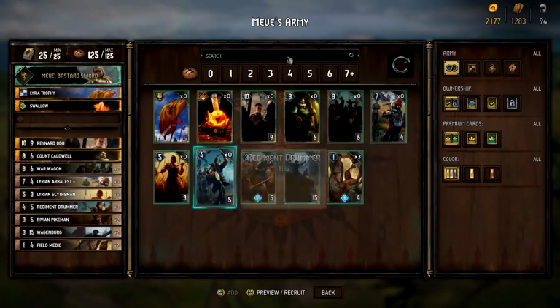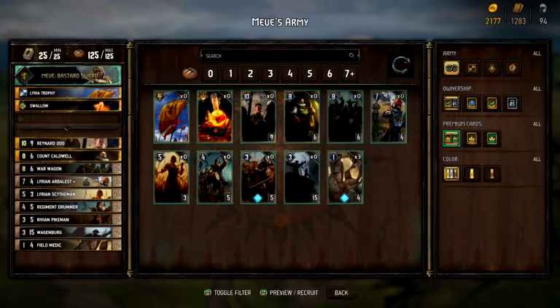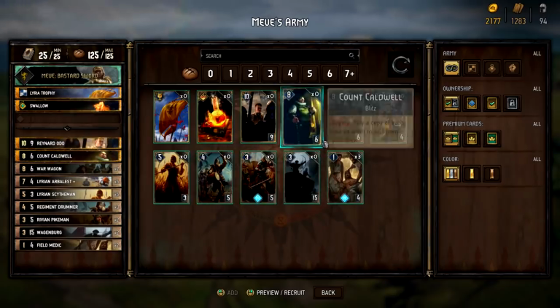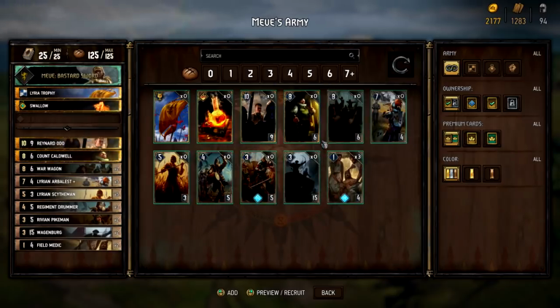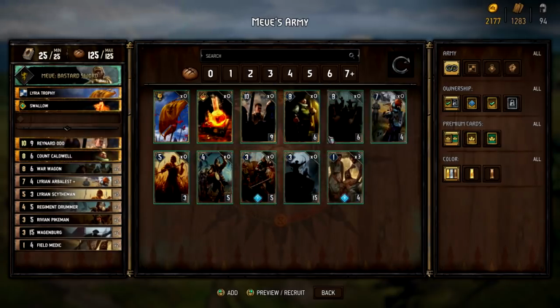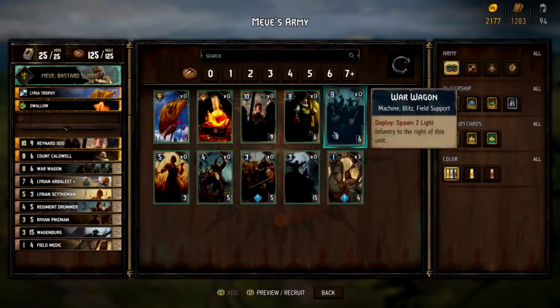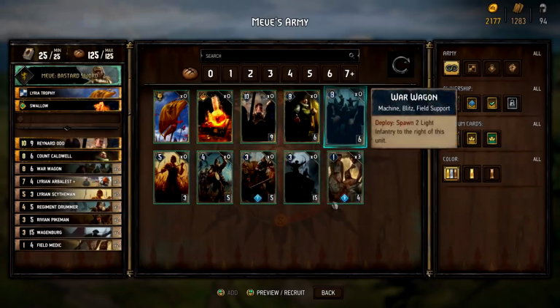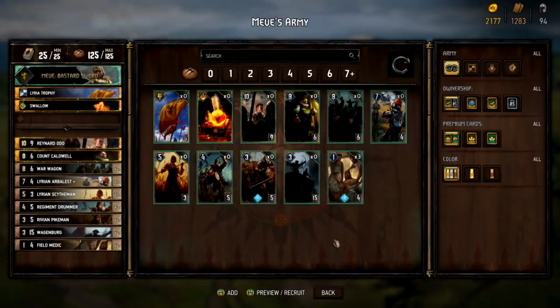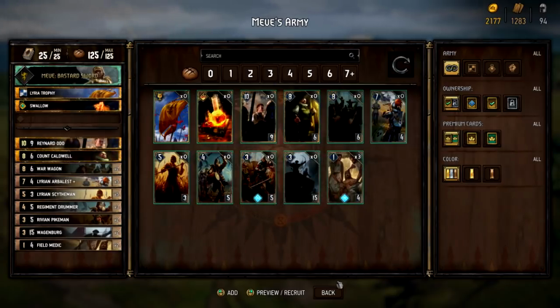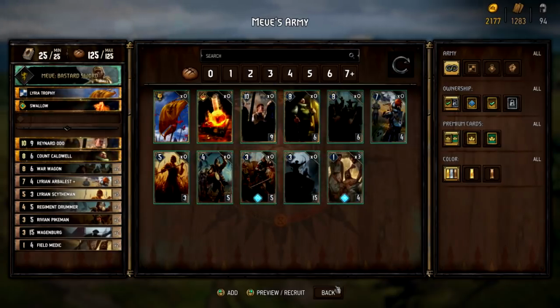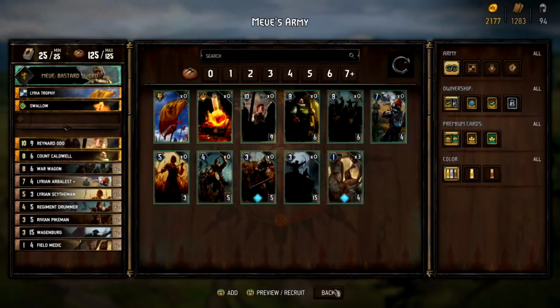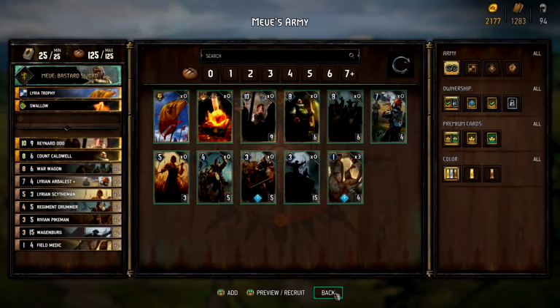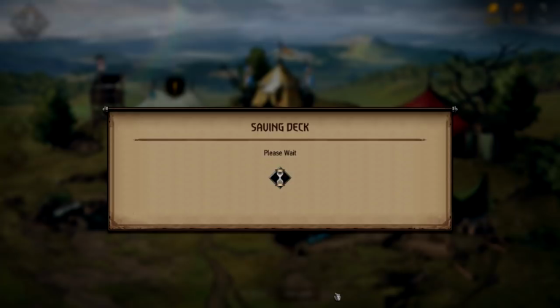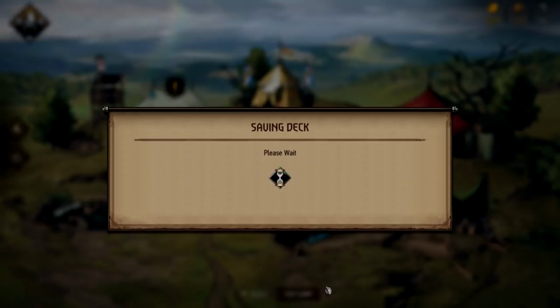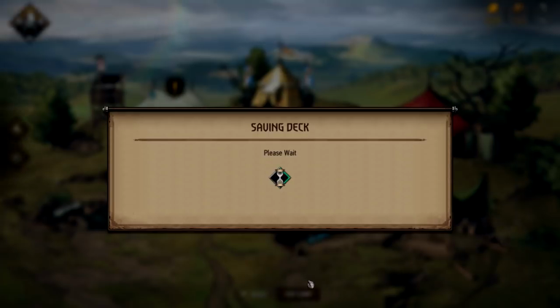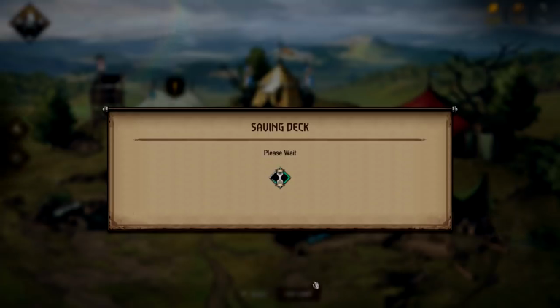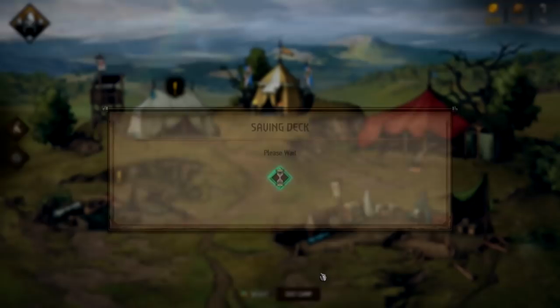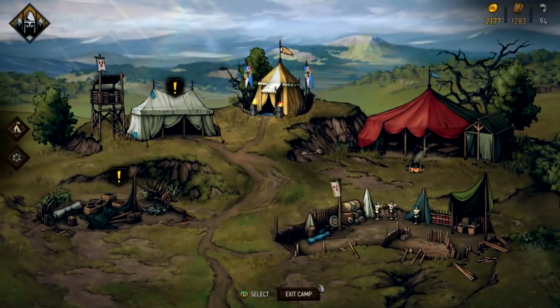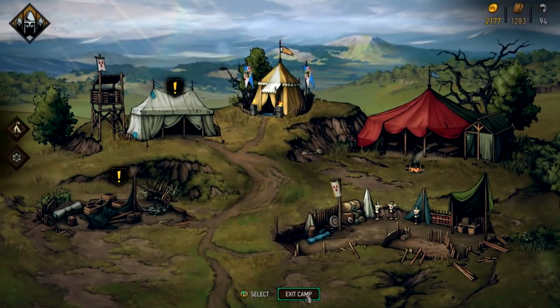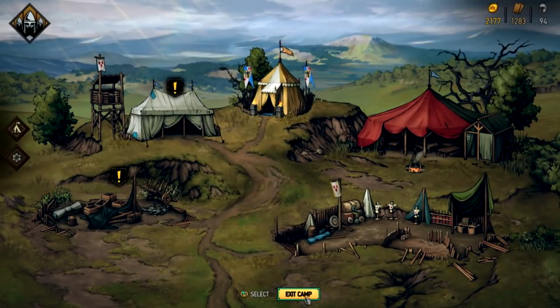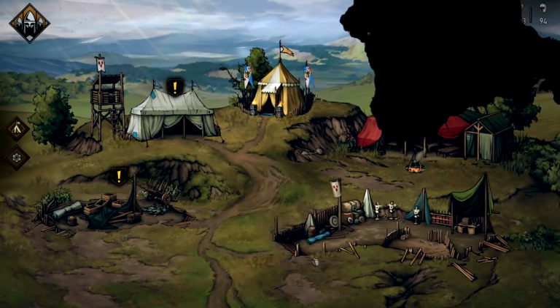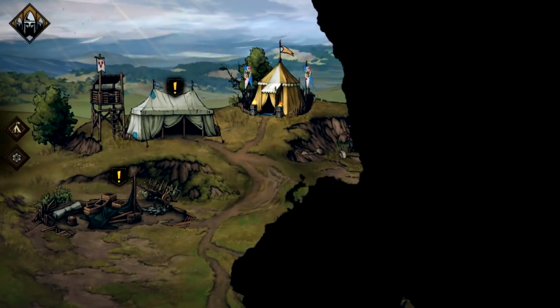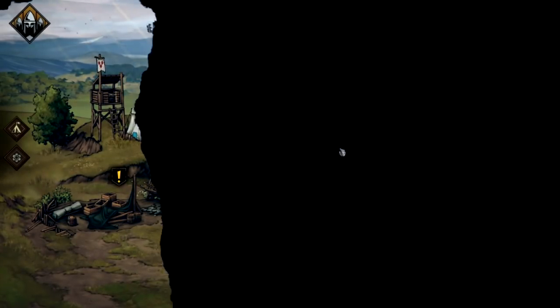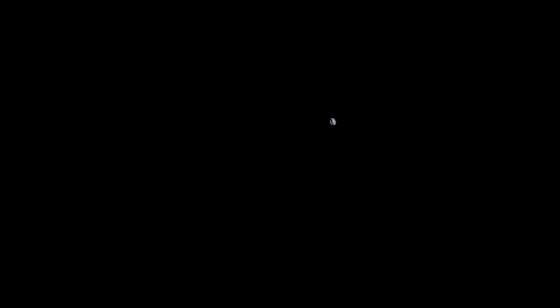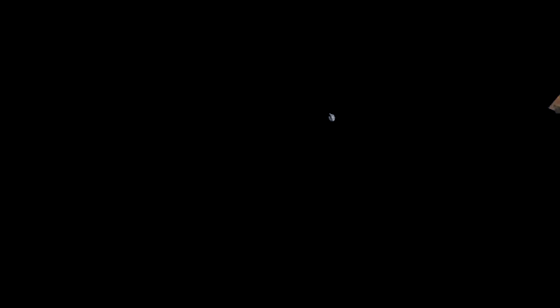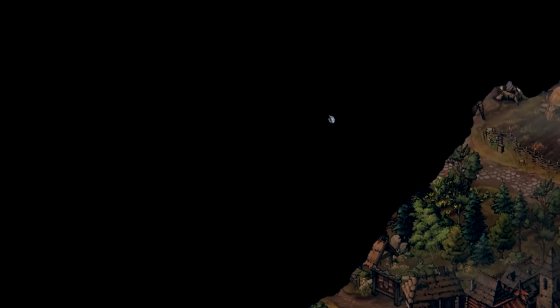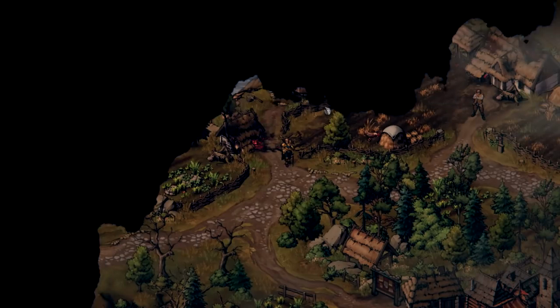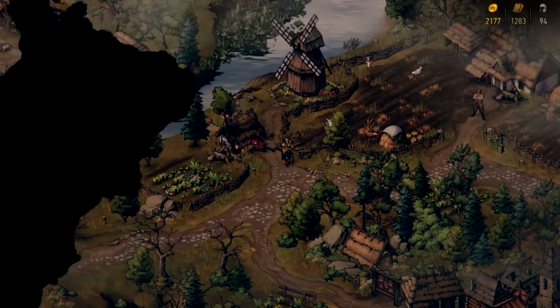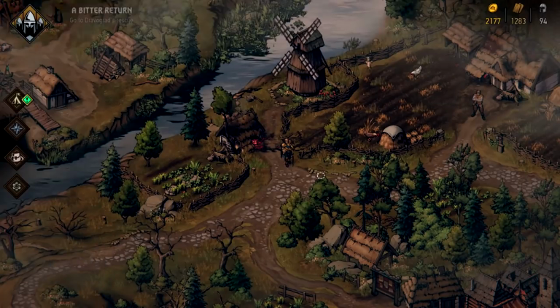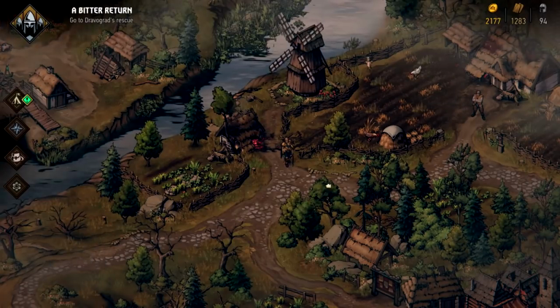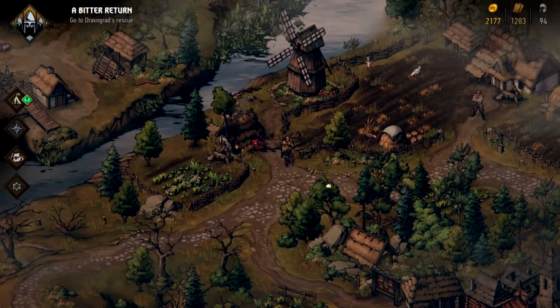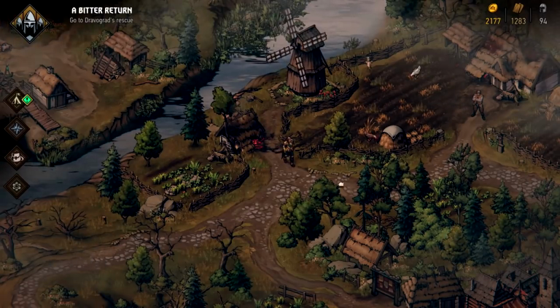There's the deck builder, and you can go in and actually get different versions of Meve, which have different weapons, which give her different powers in the field. You can build new cards that are outfitting your army. Let's jump in and see if we can find a fight or something to actually show off what that's like.